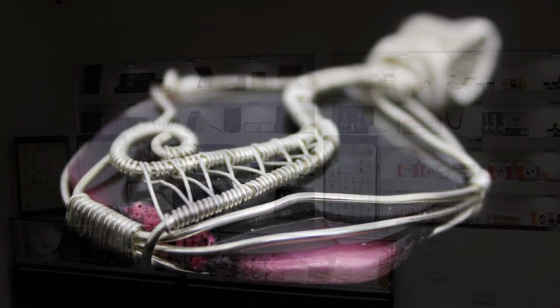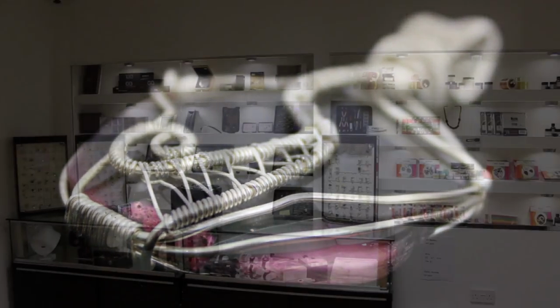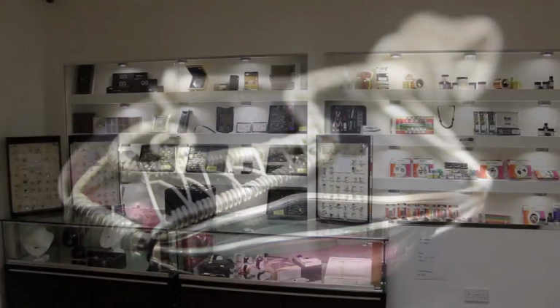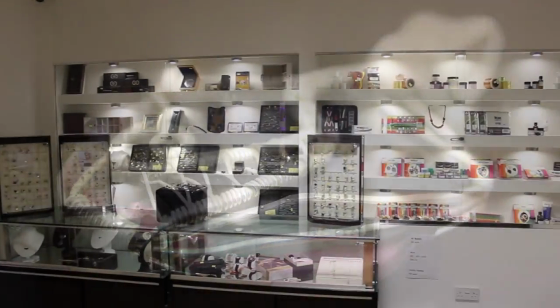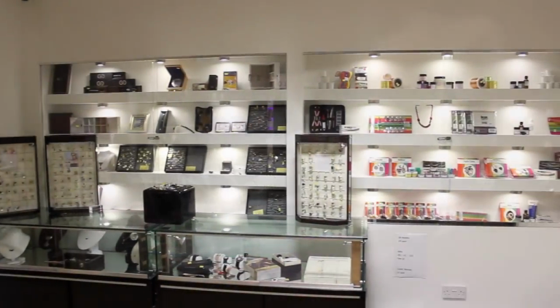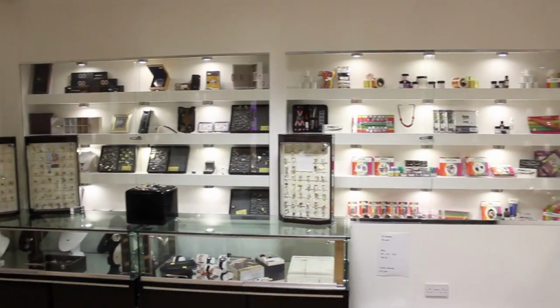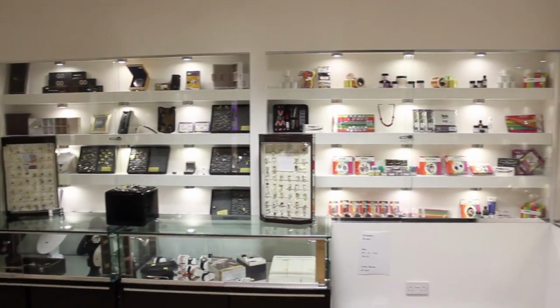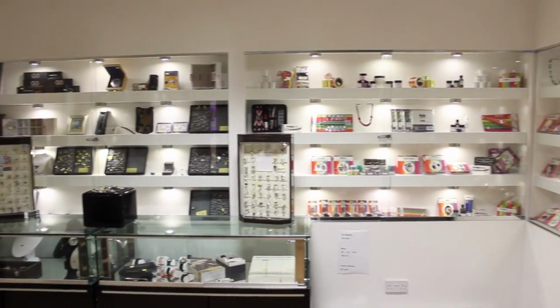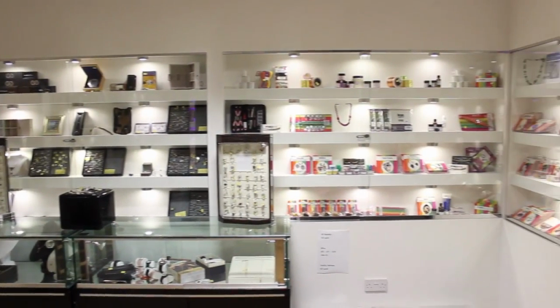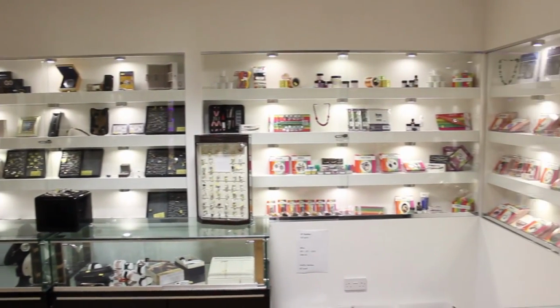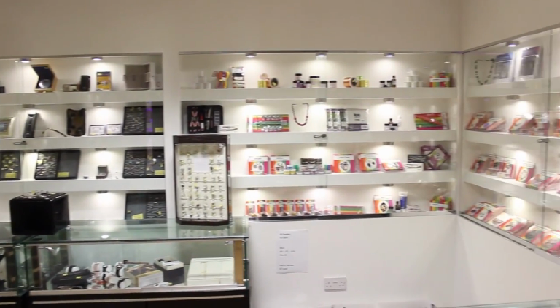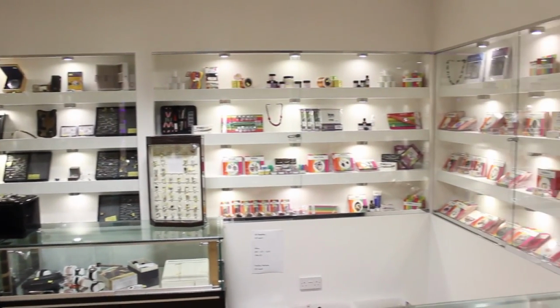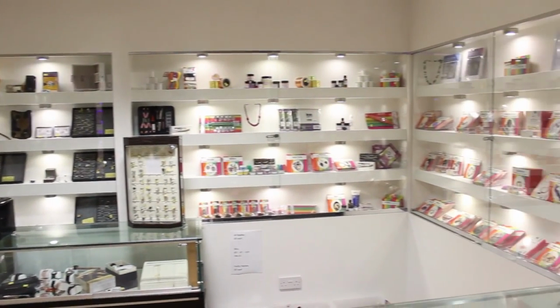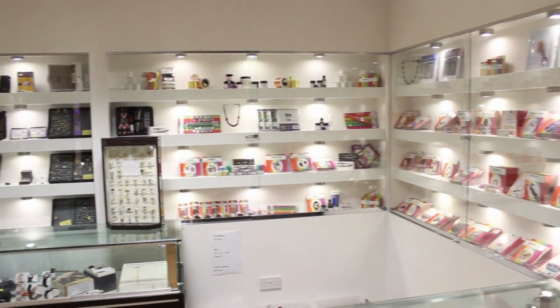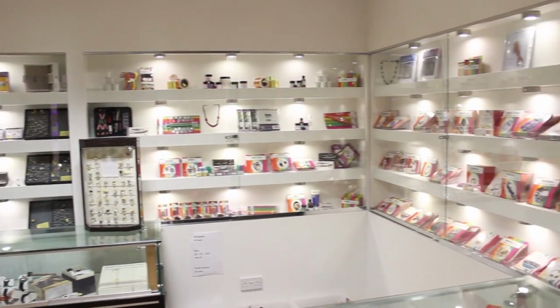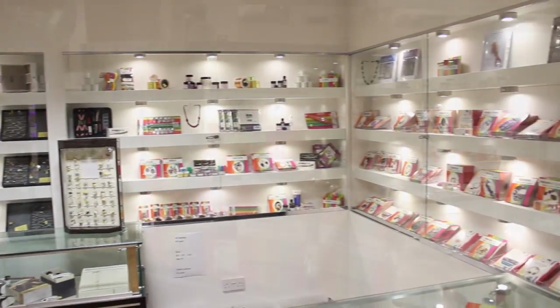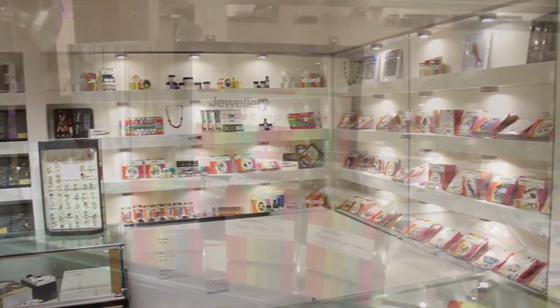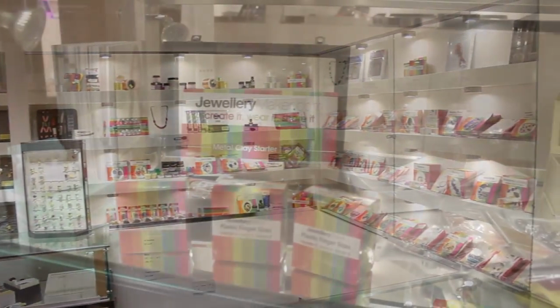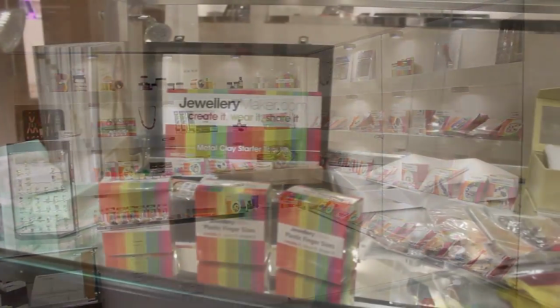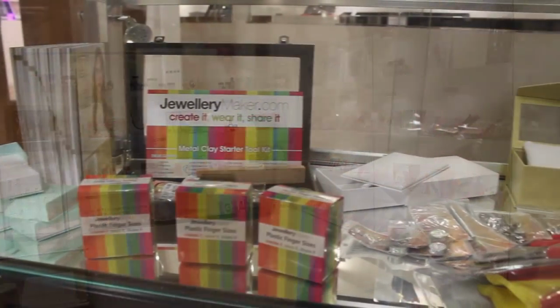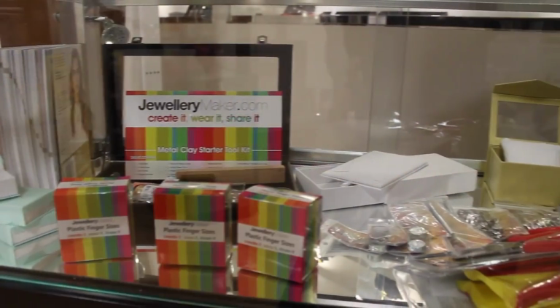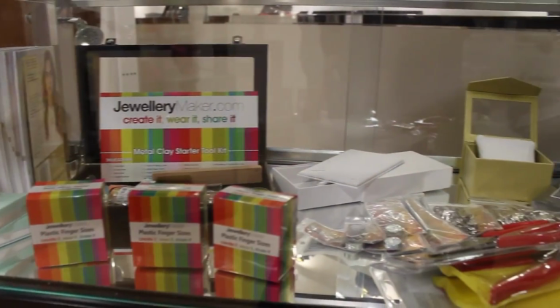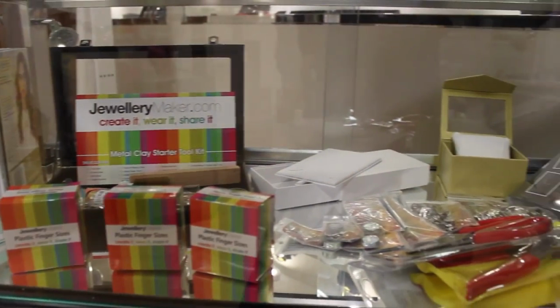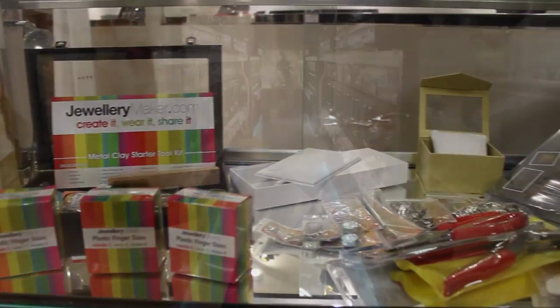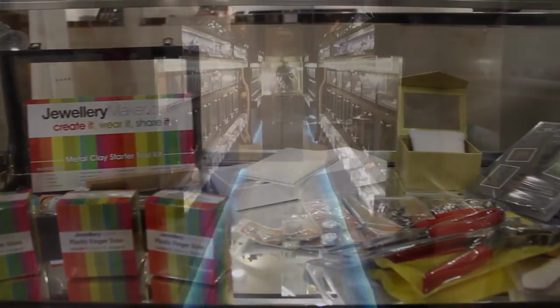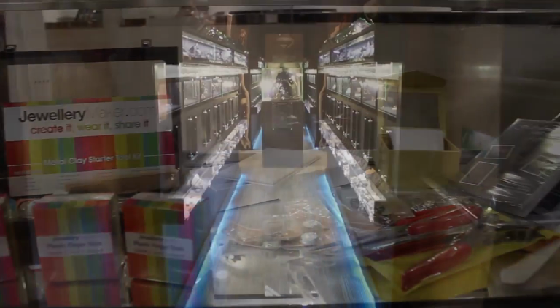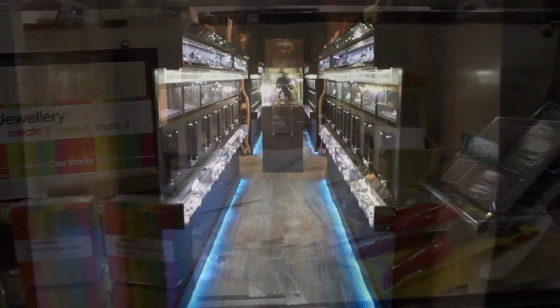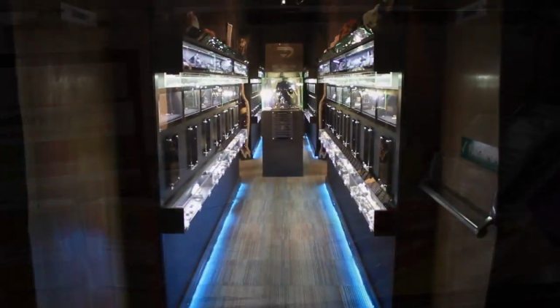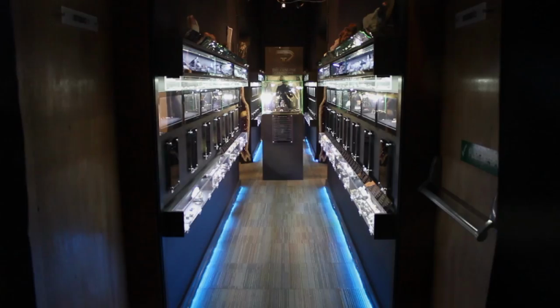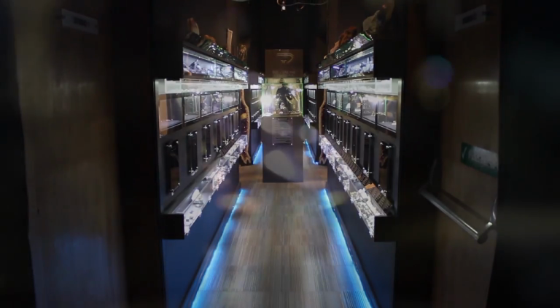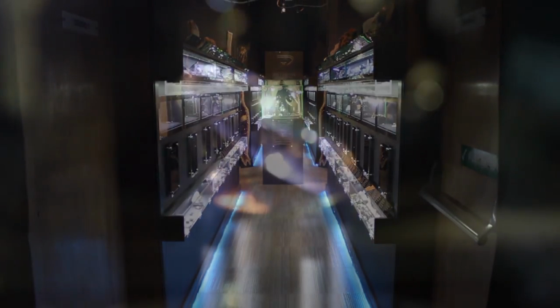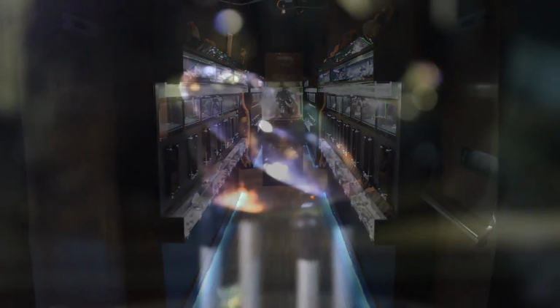At lunch time, we stop to visit the shop and have some lunch and that's followed by a tour of the museum and studios.